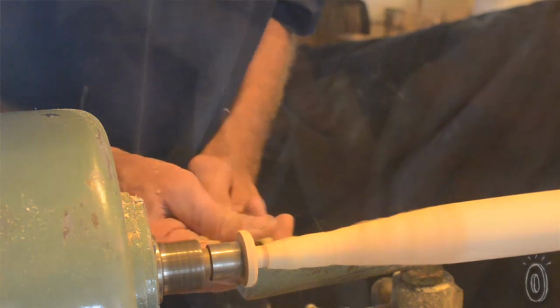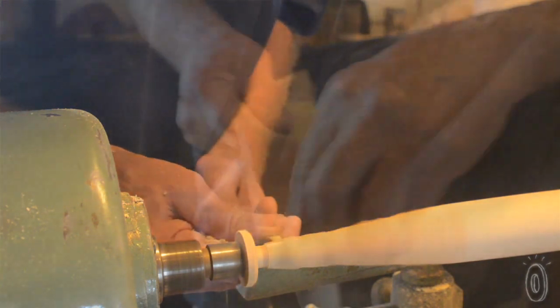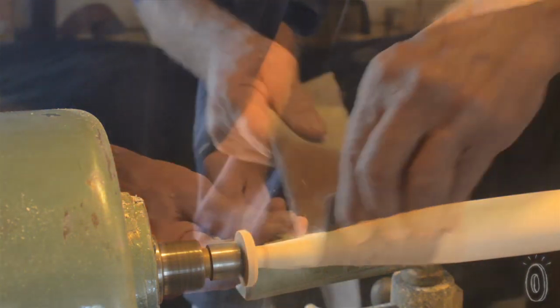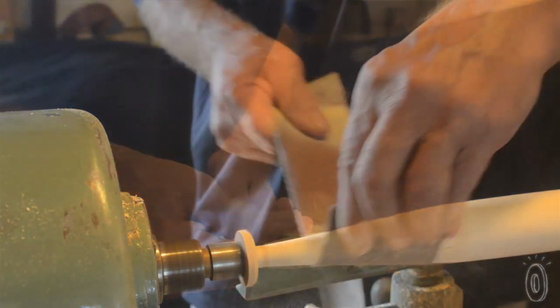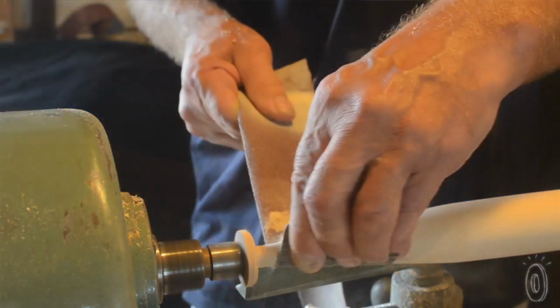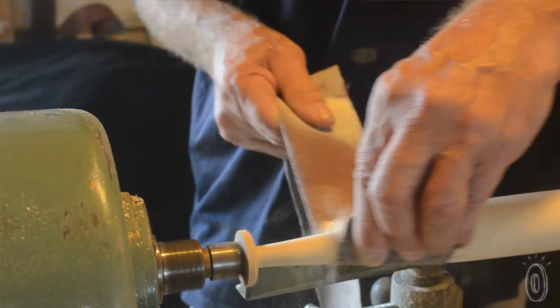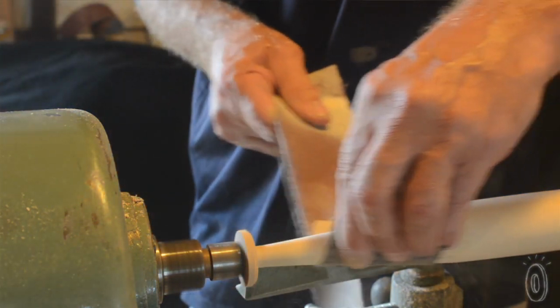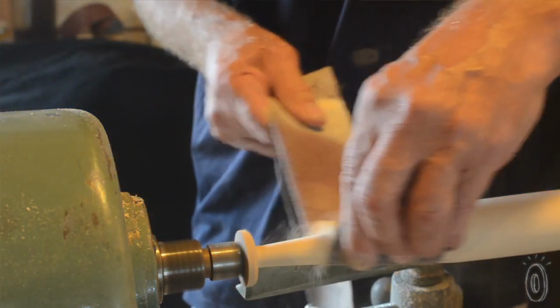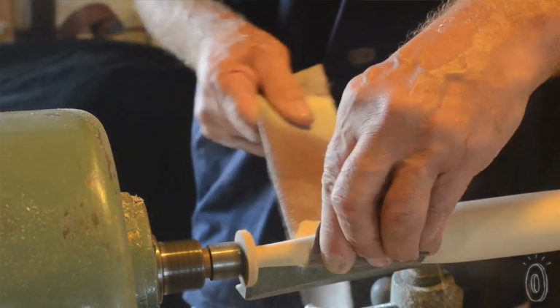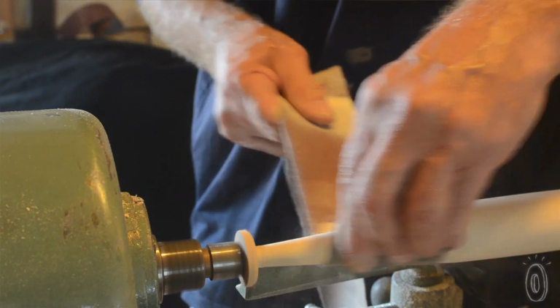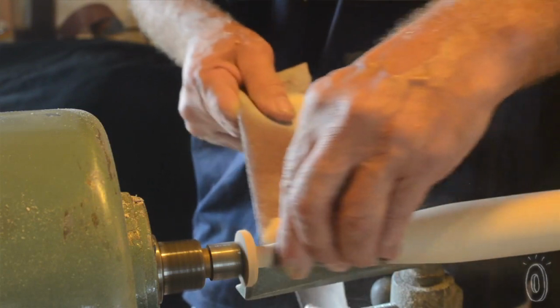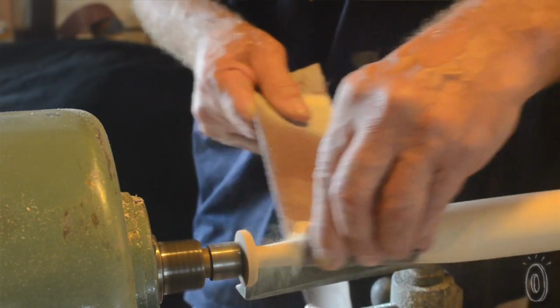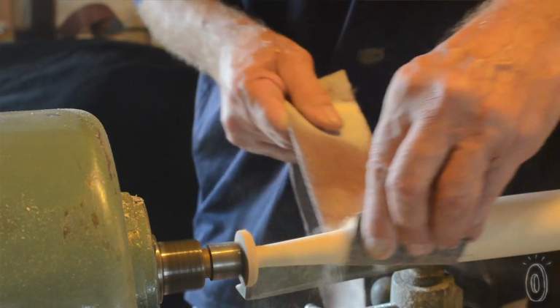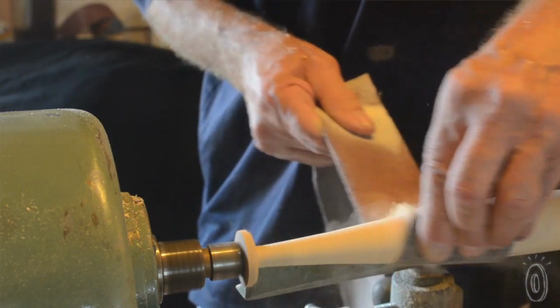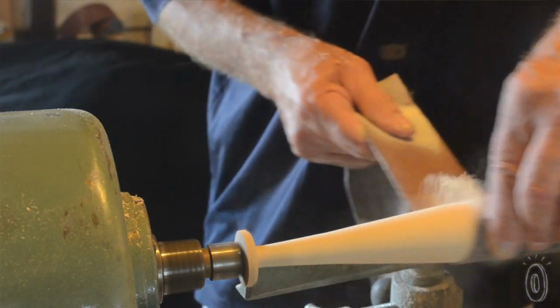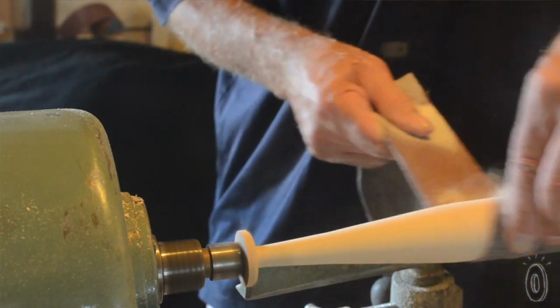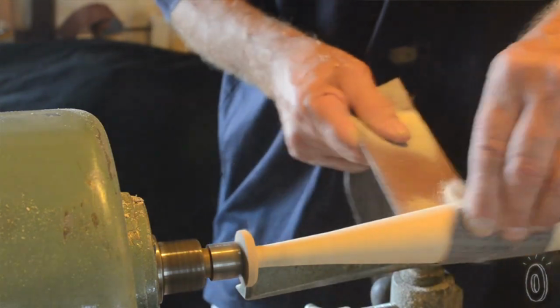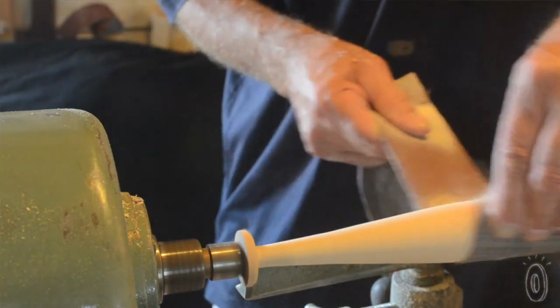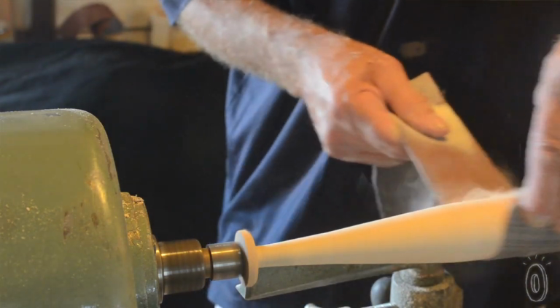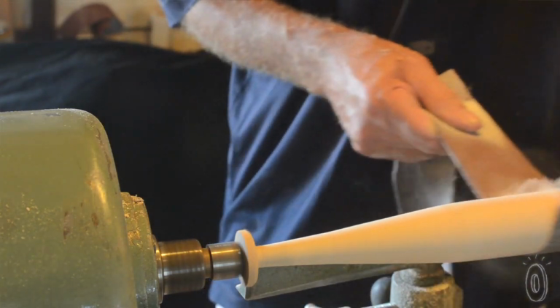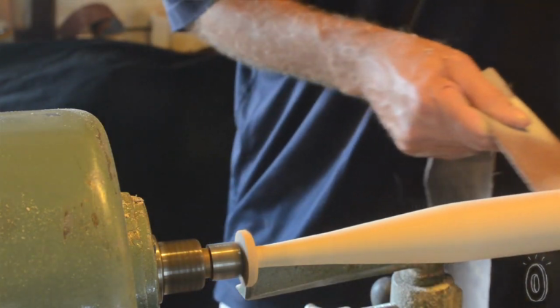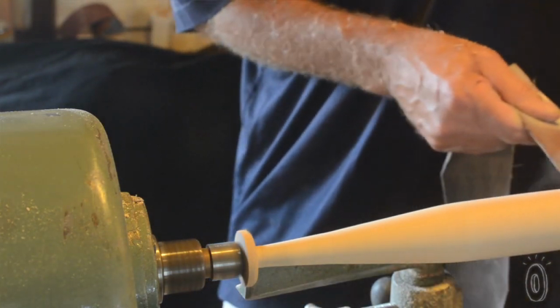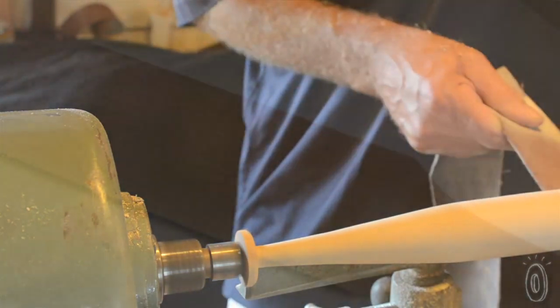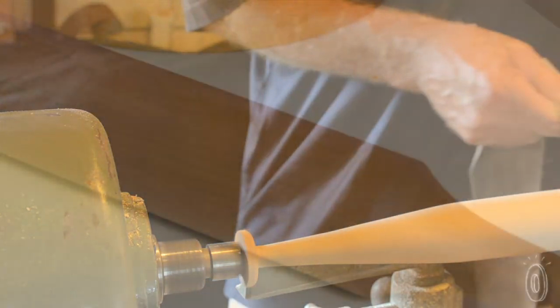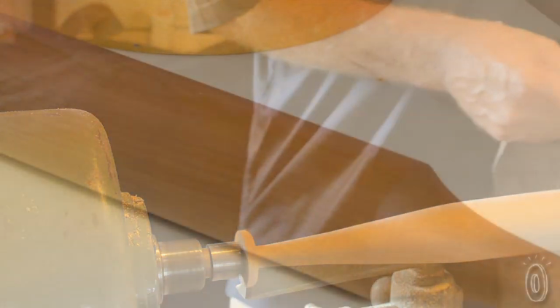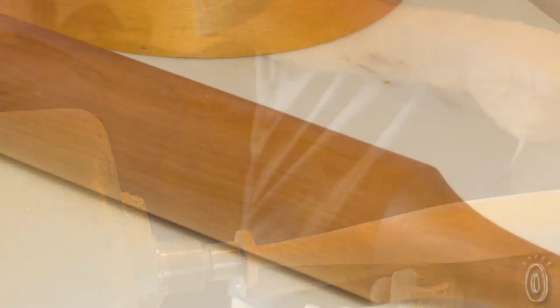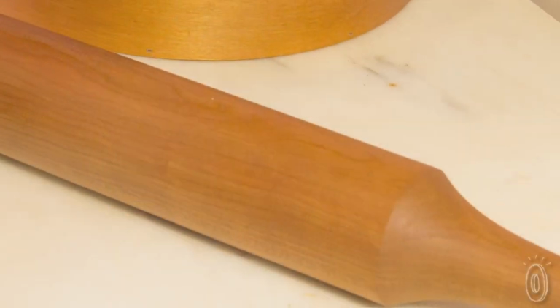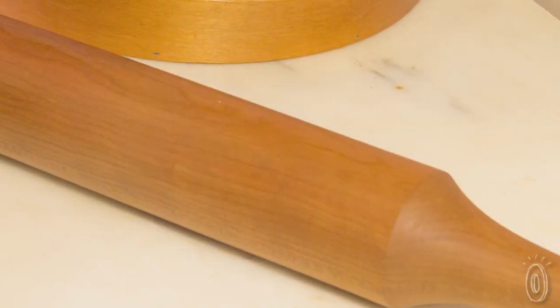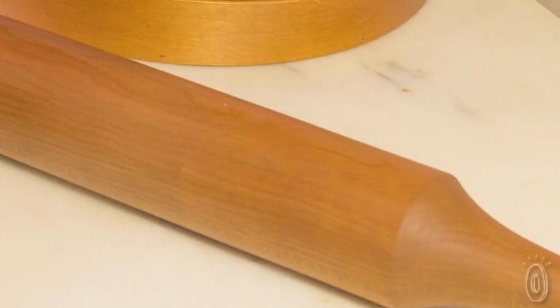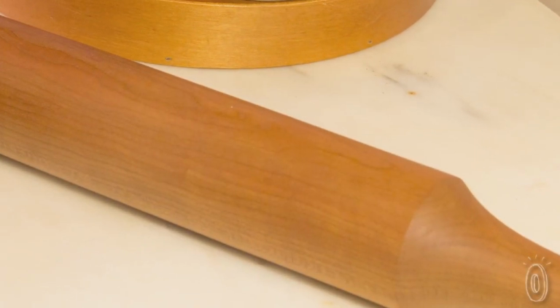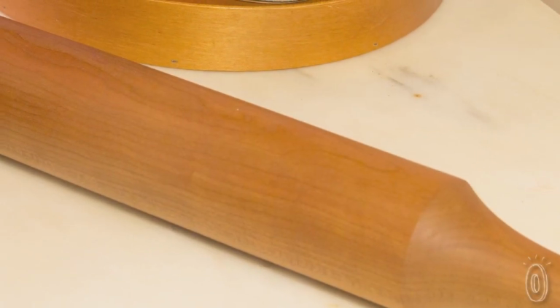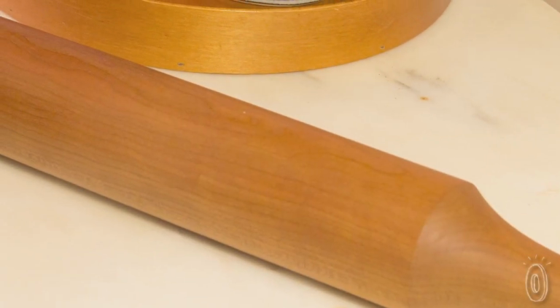Every rolling pin is hand-turned by Ken, and then goes through an extensive sanding process, leaving it with a silky smooth finish.